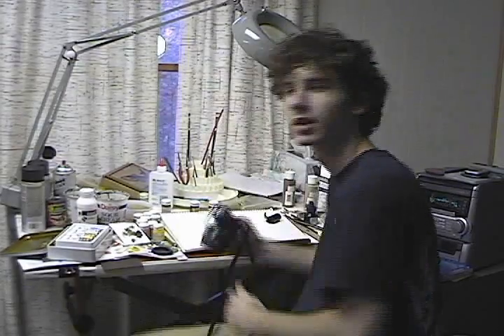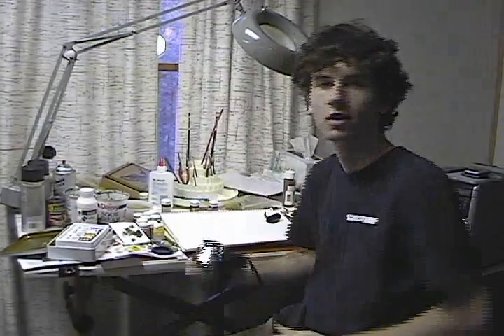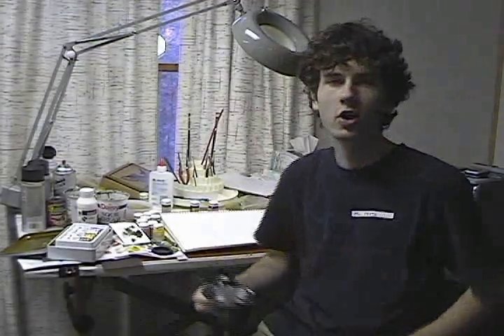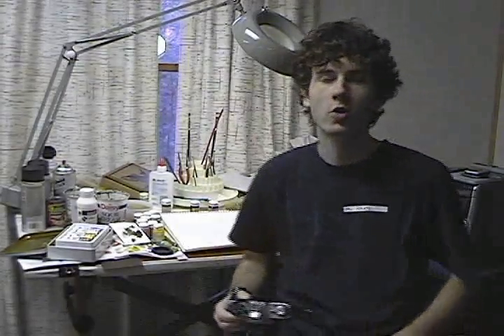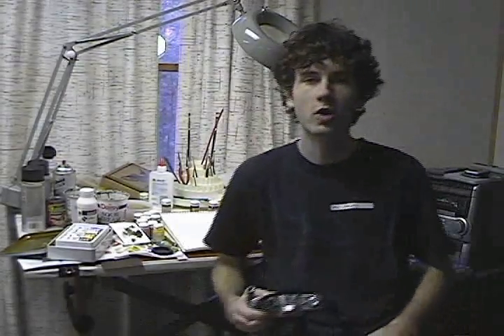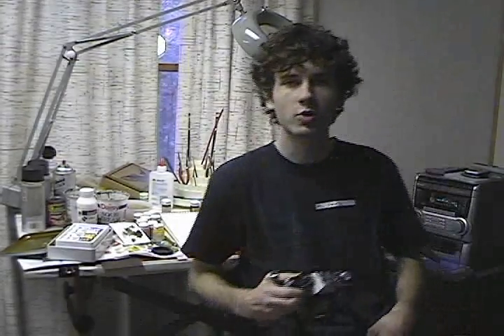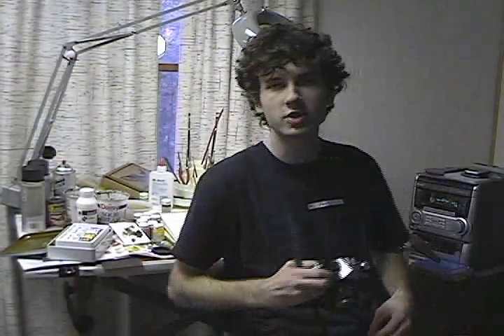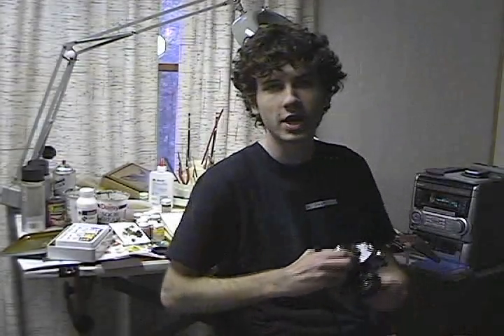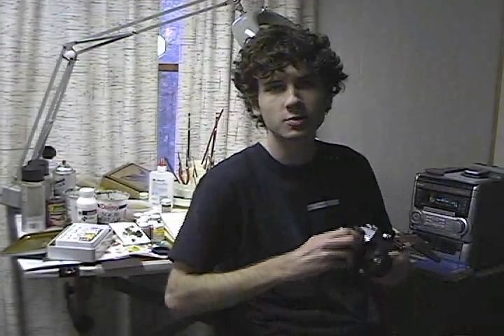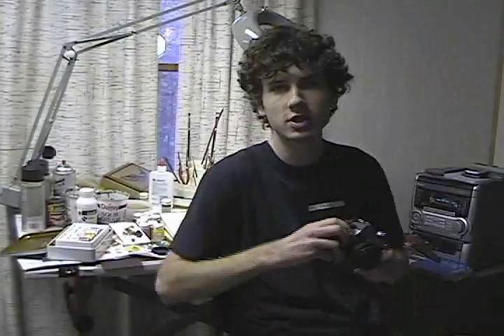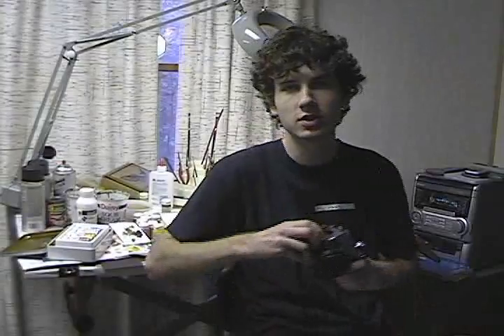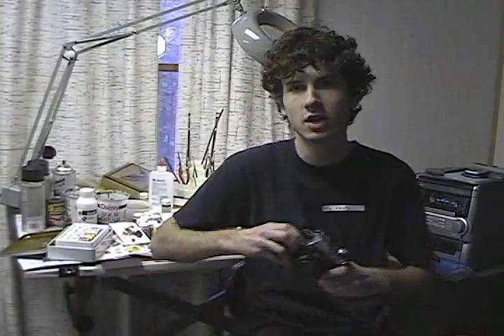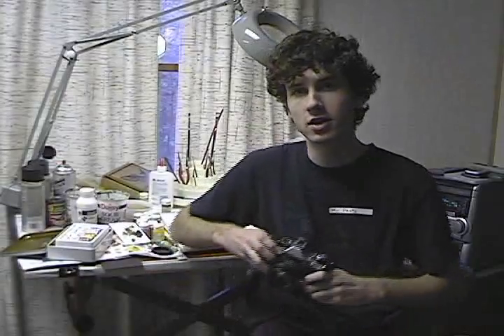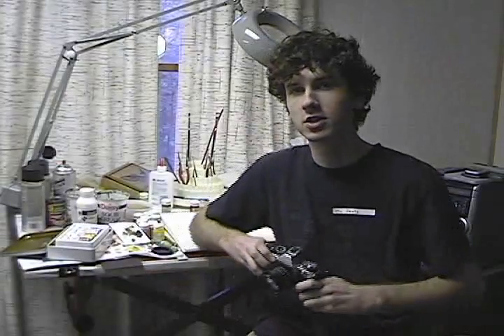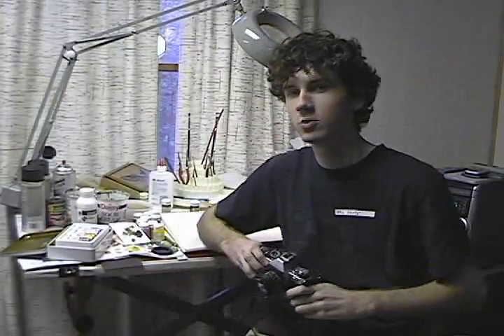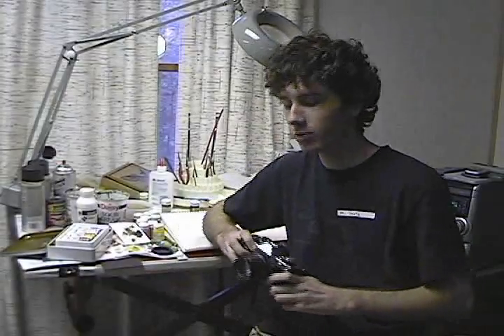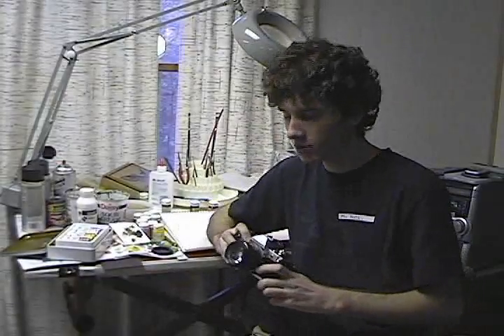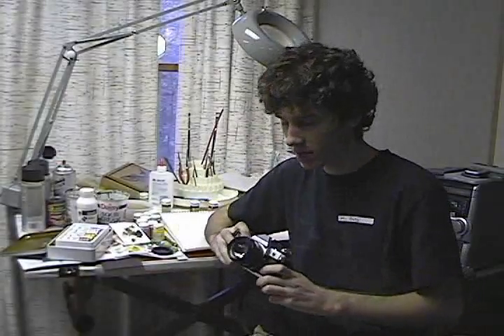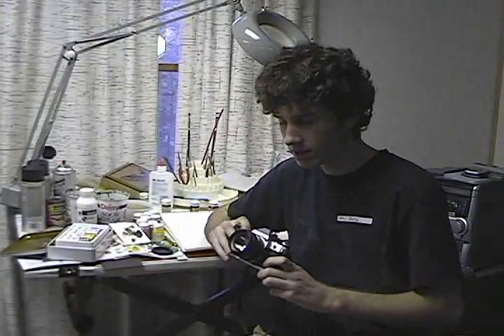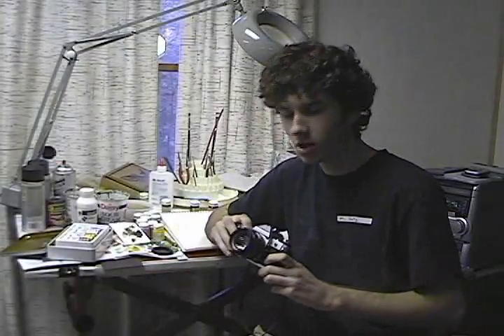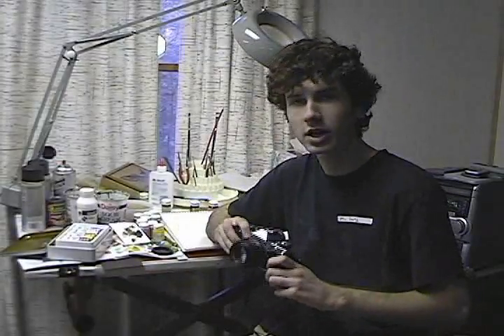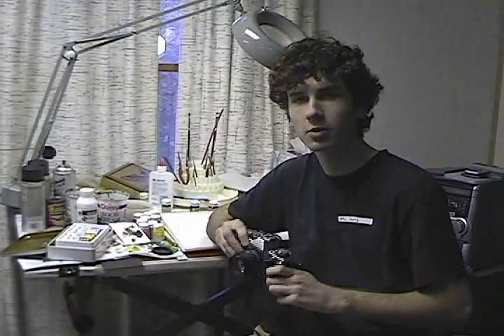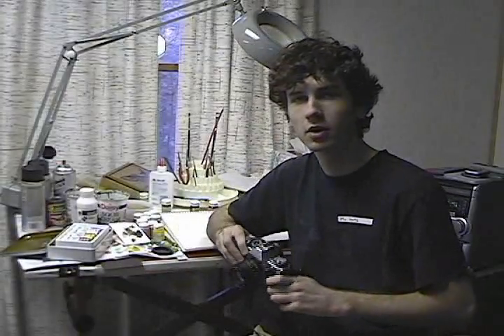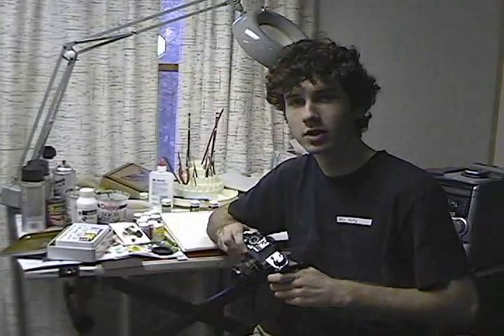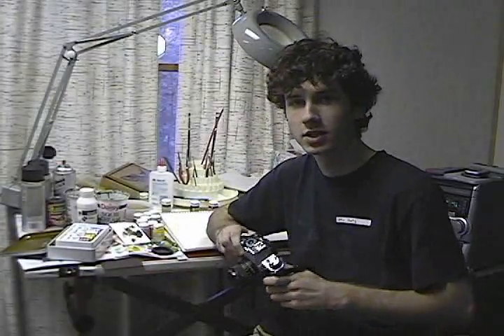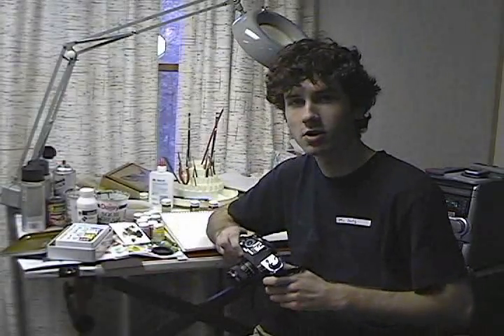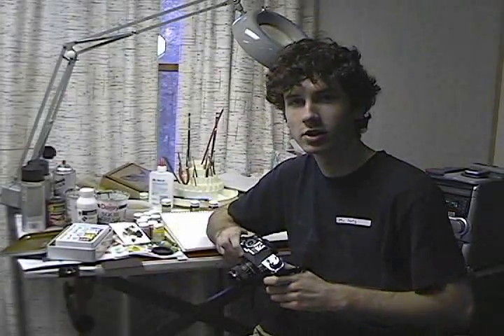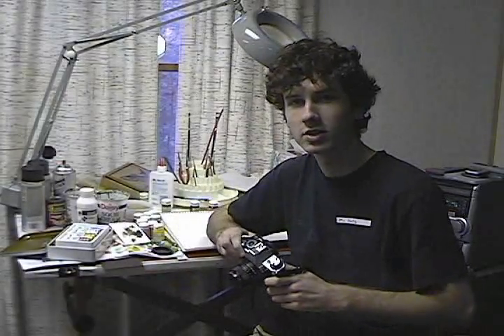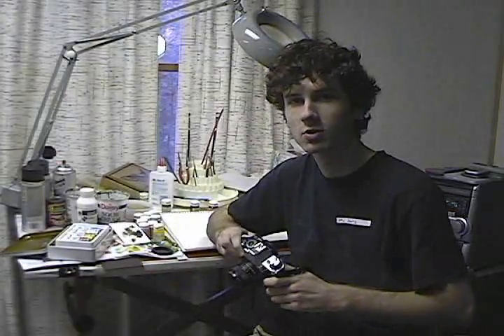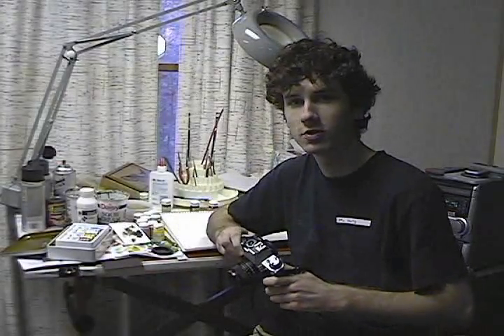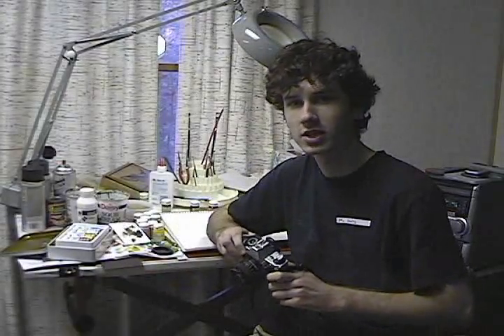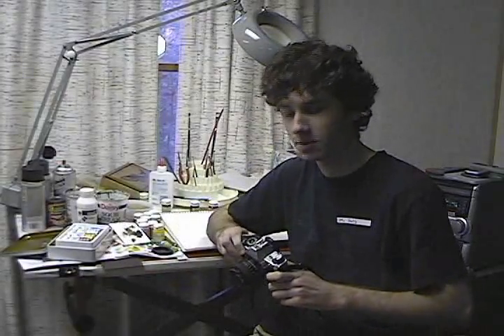Hello and welcome to Mr. Pants Presents. In this edition we will review the SLR camera, the single lens reflex camera.